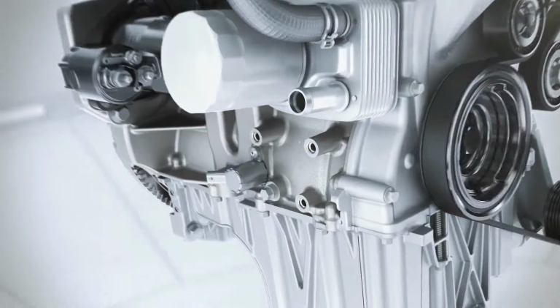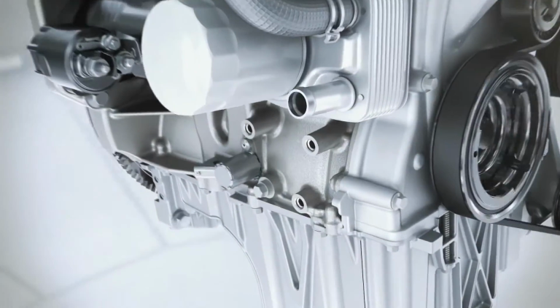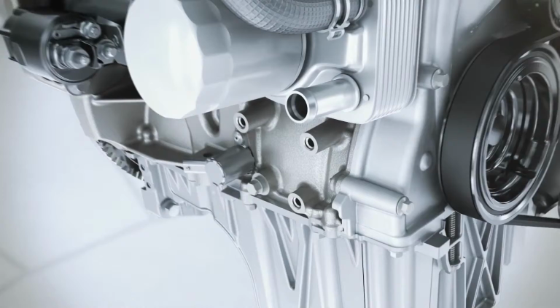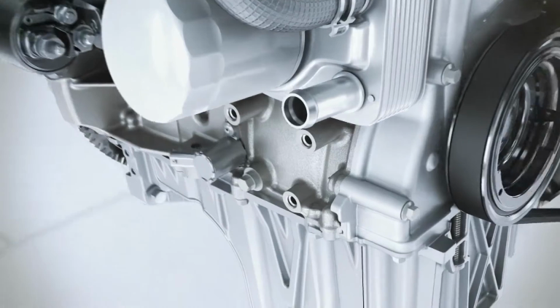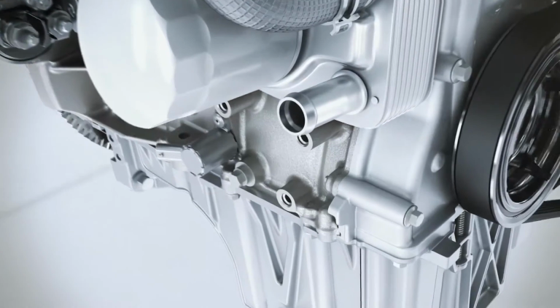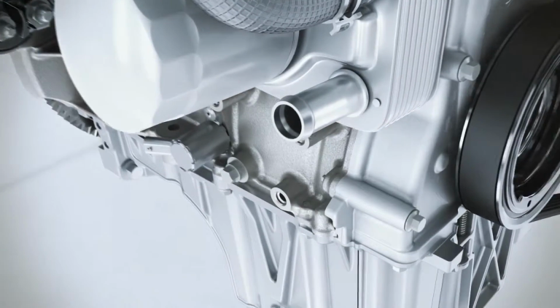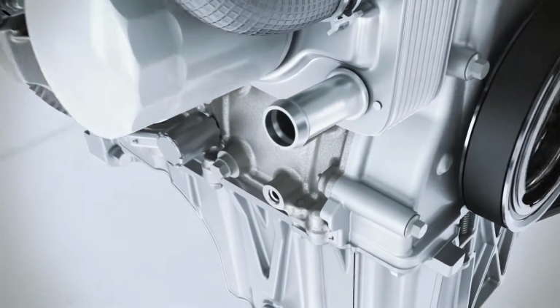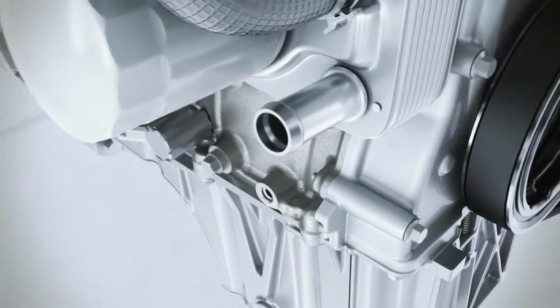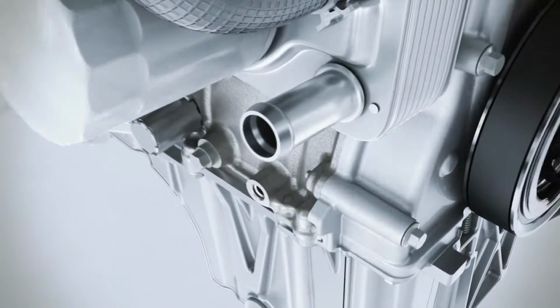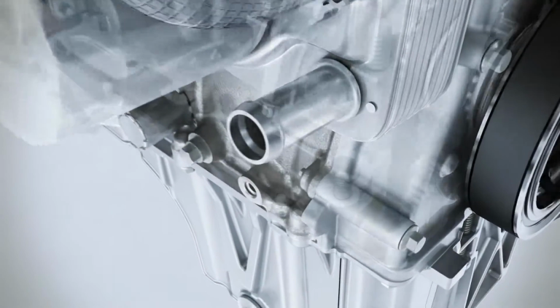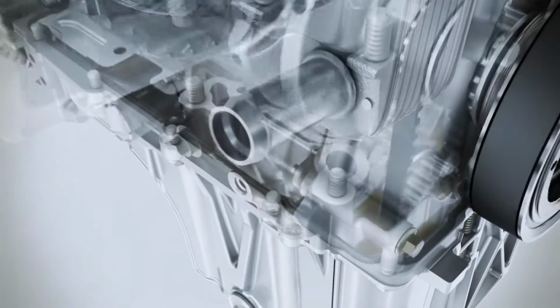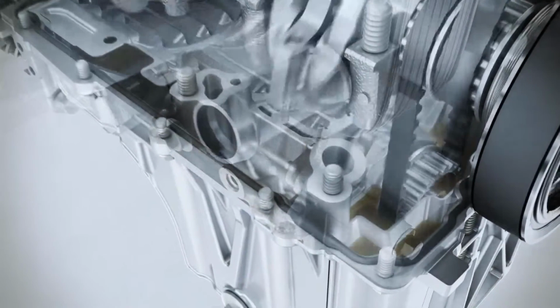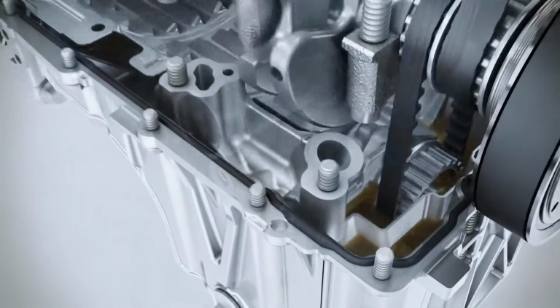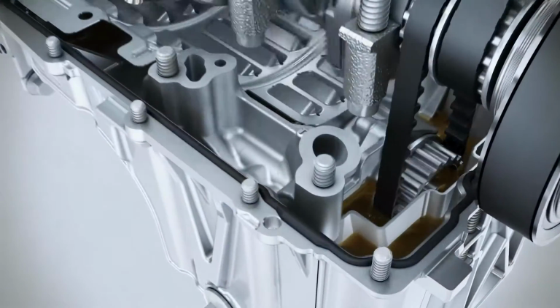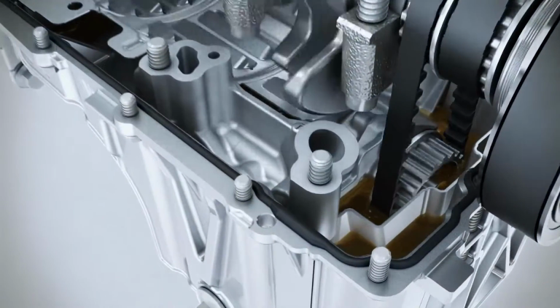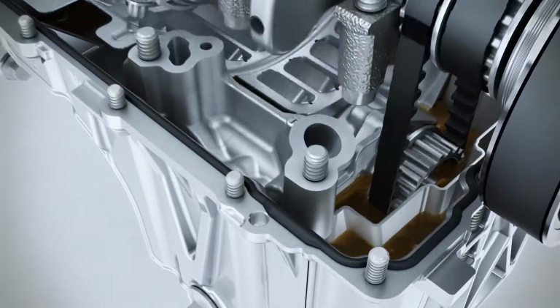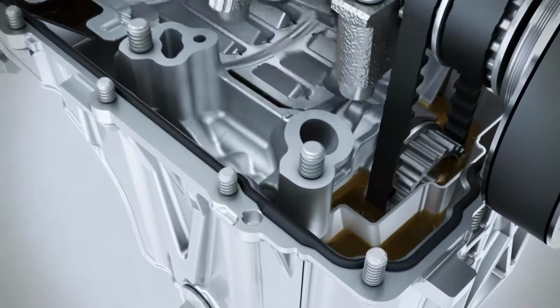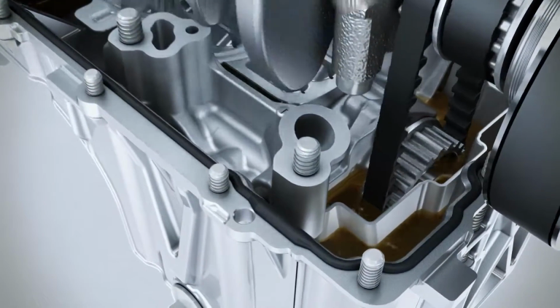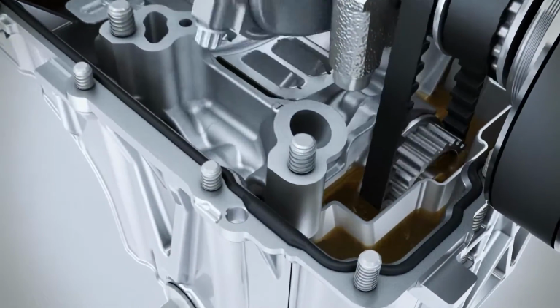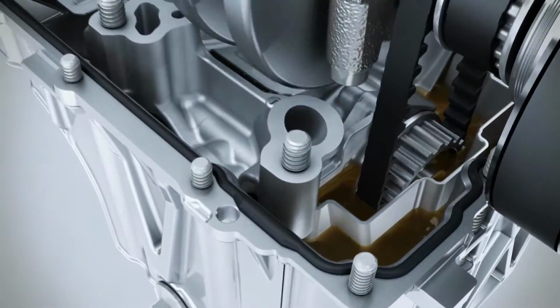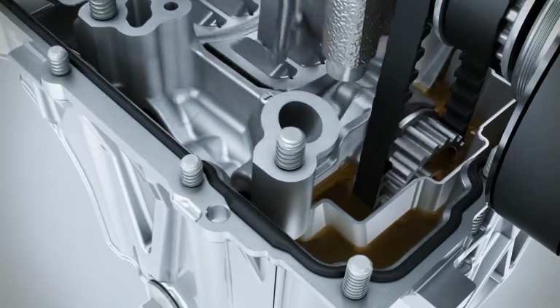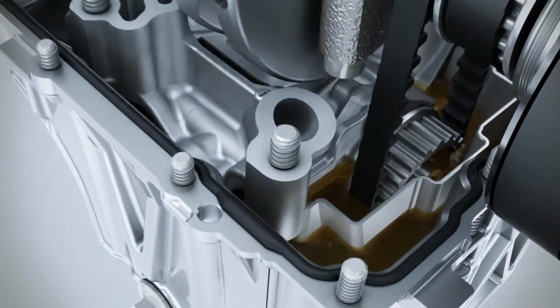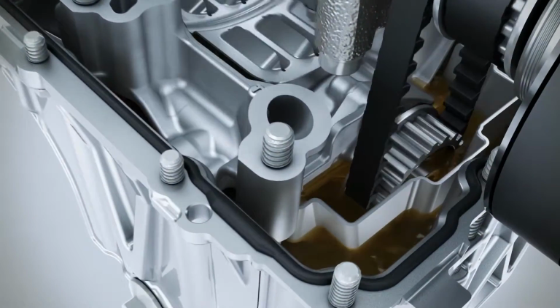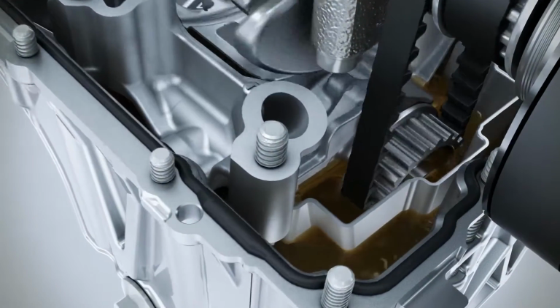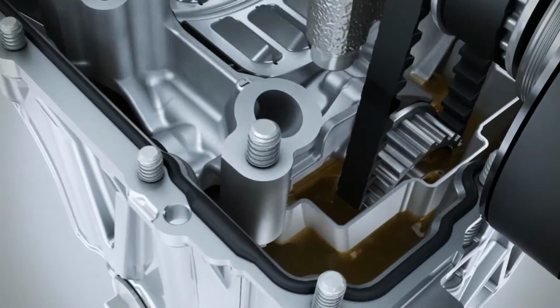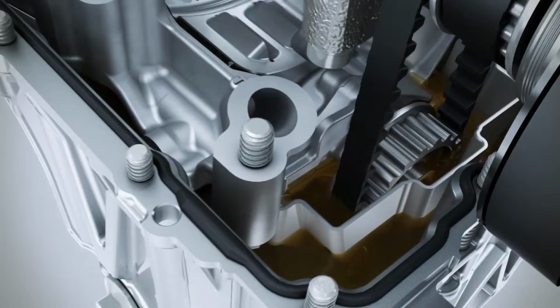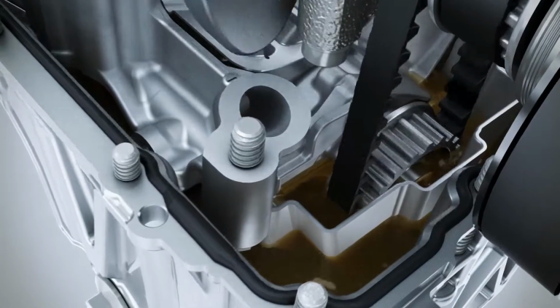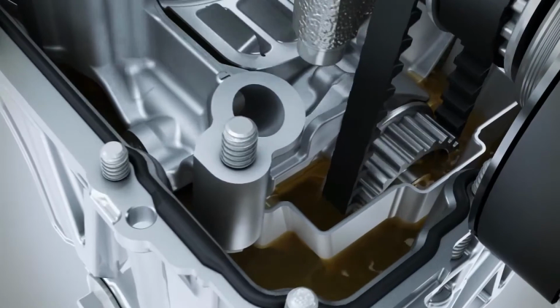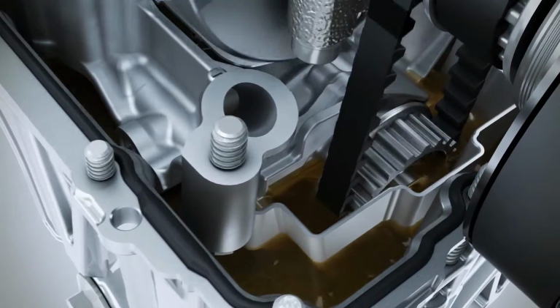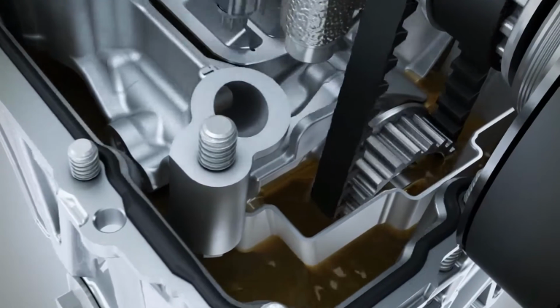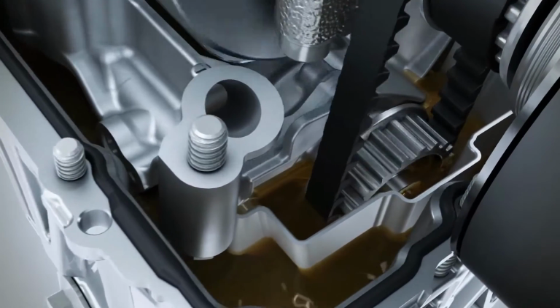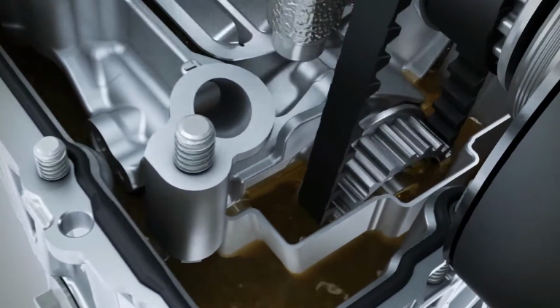The camshaft is operated via a drive belt immersed in oil. The effect, again: reduced friction leading to fuel savings.